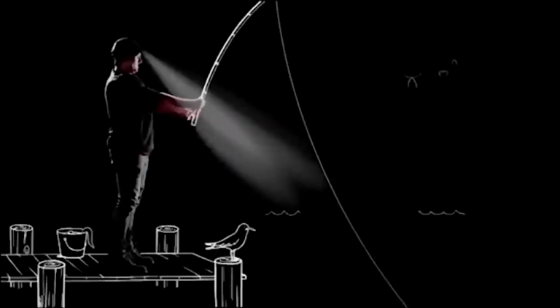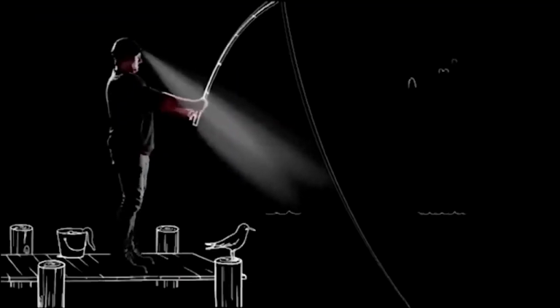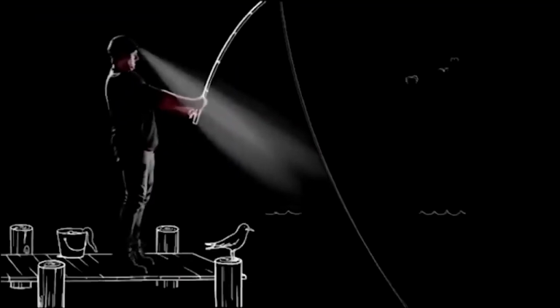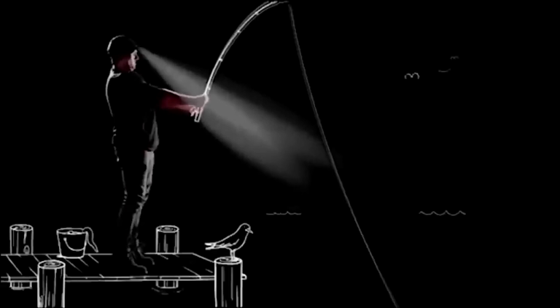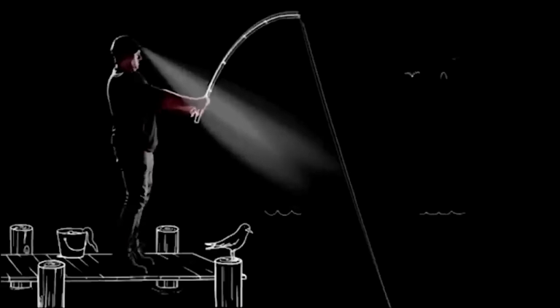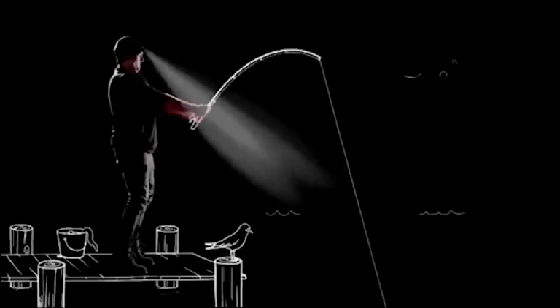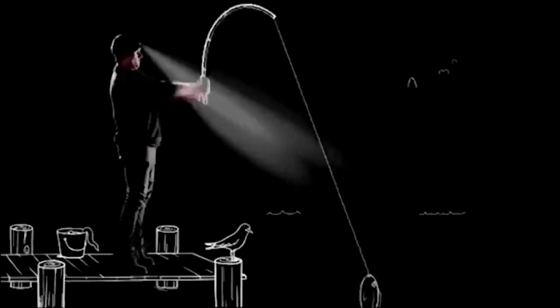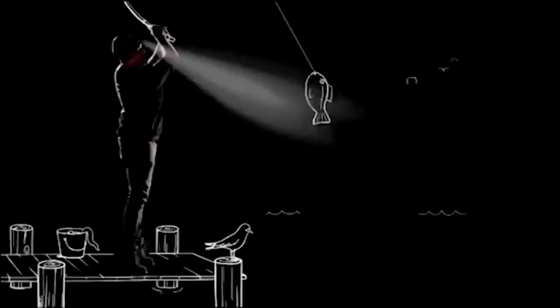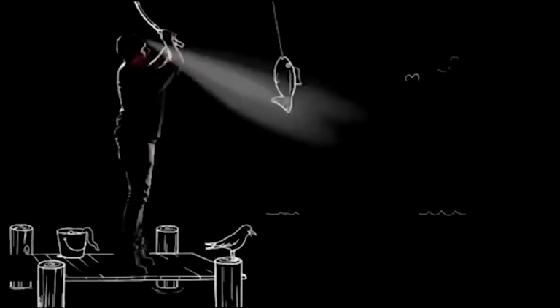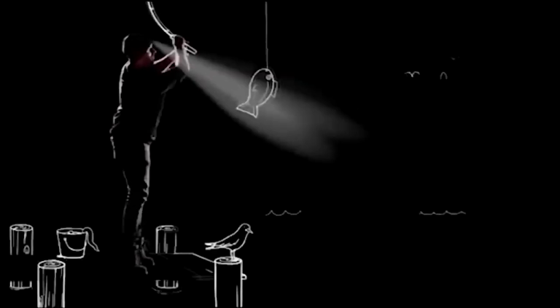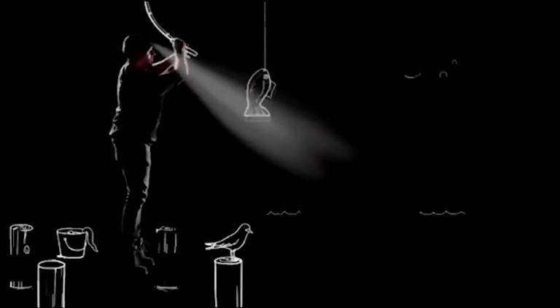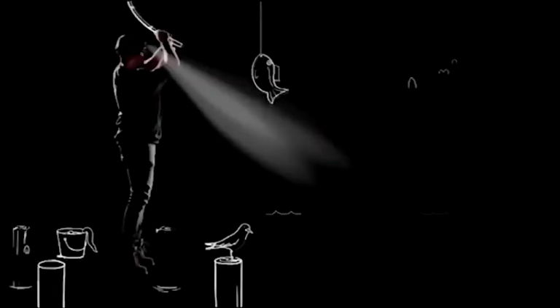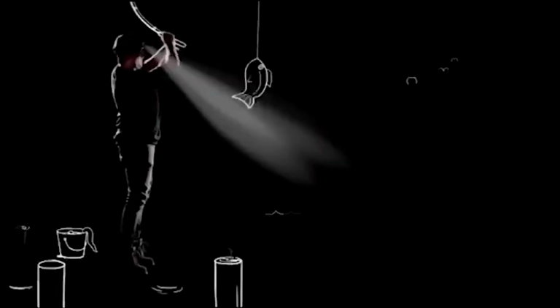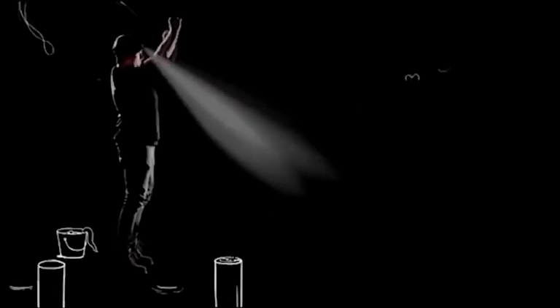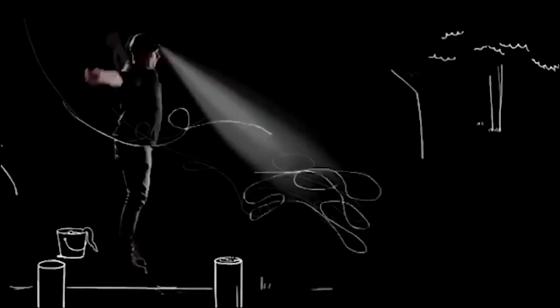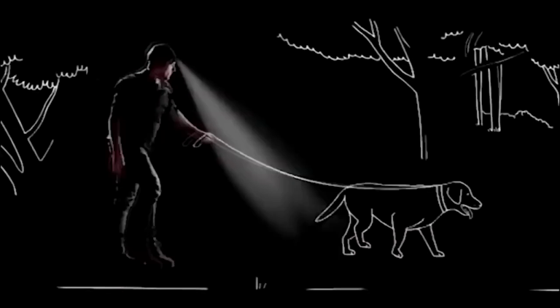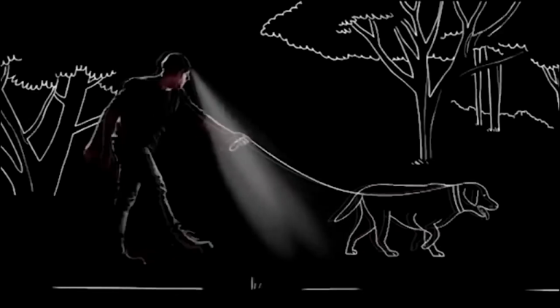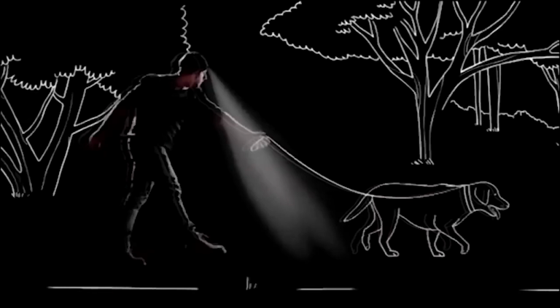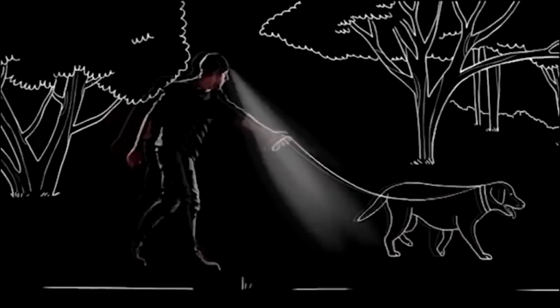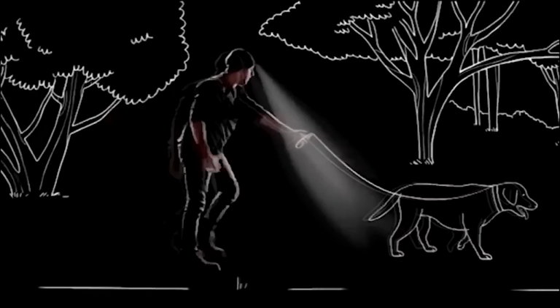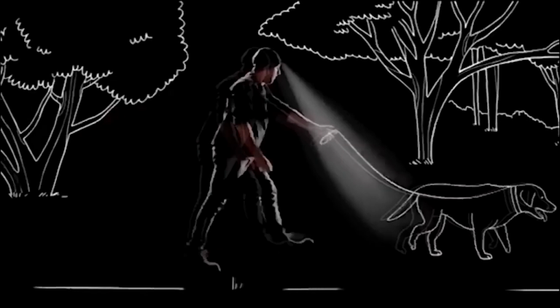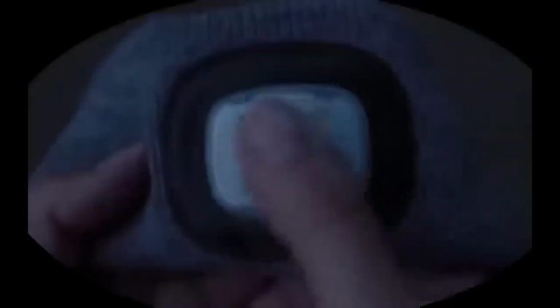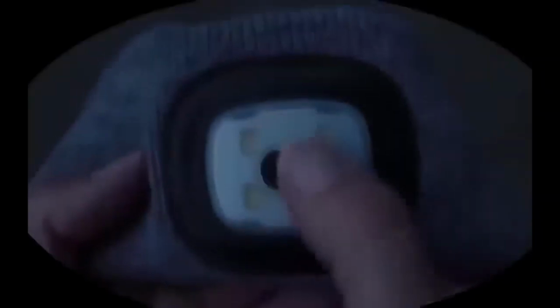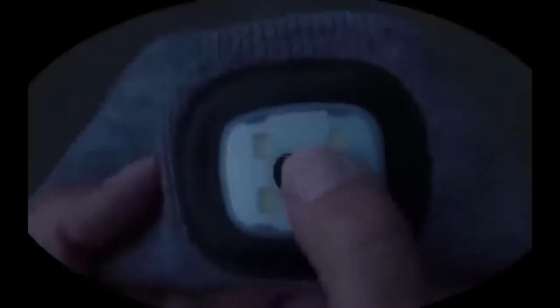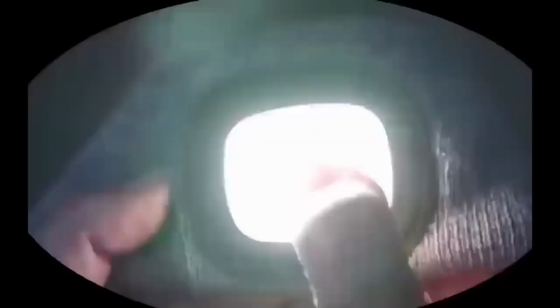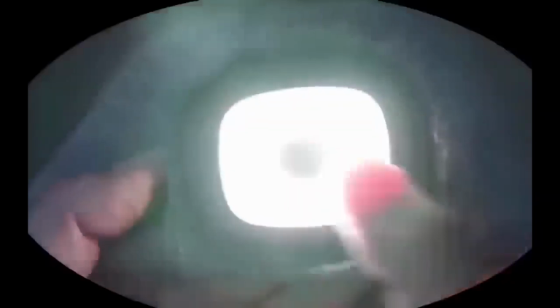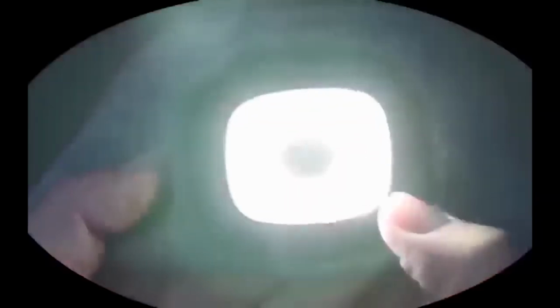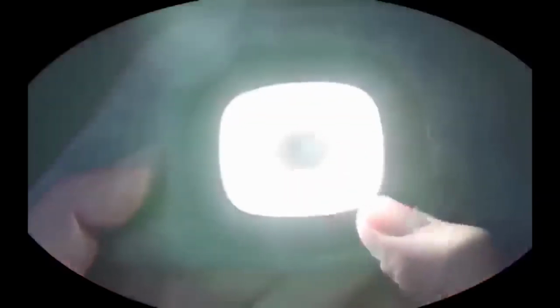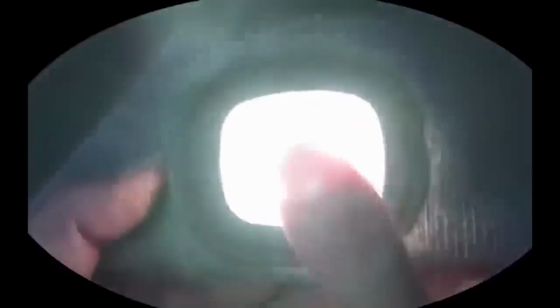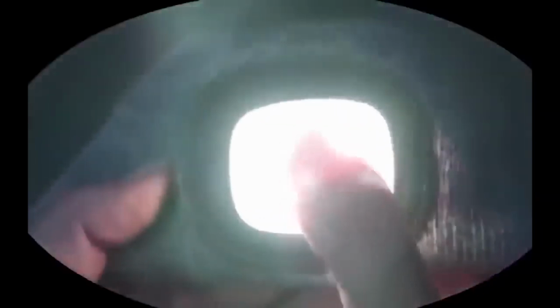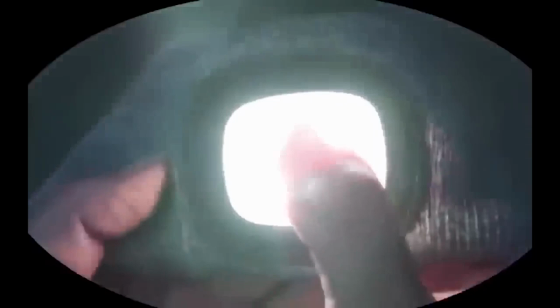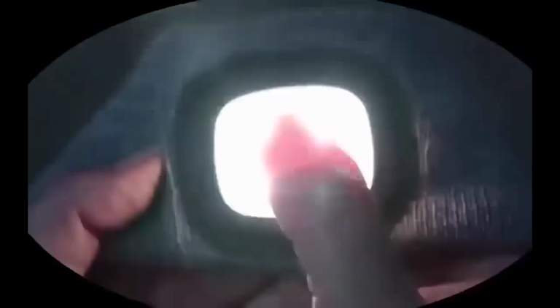The torch has three brightness levels and is ideal for outdoor activities such as hiking, running, and mountaineering.